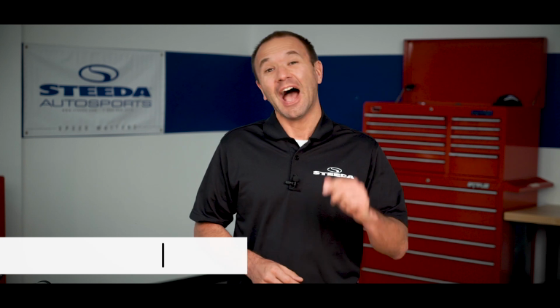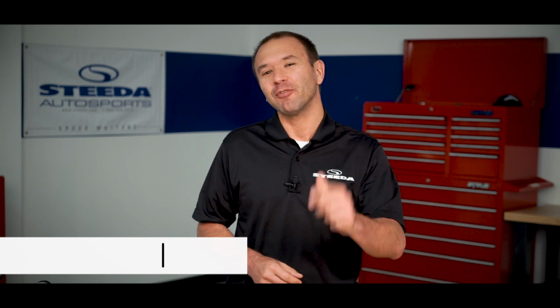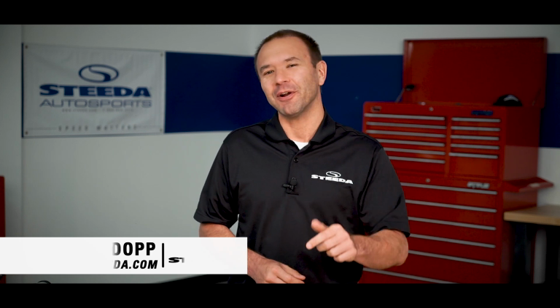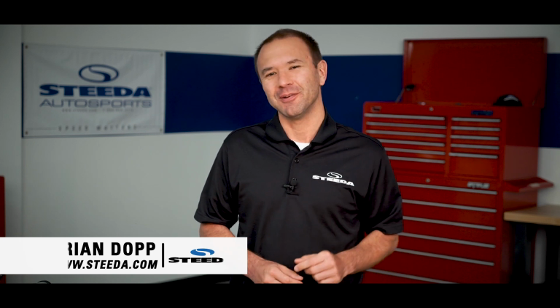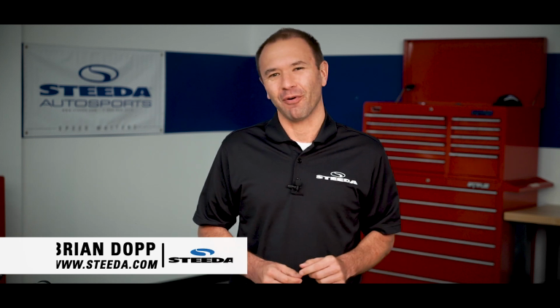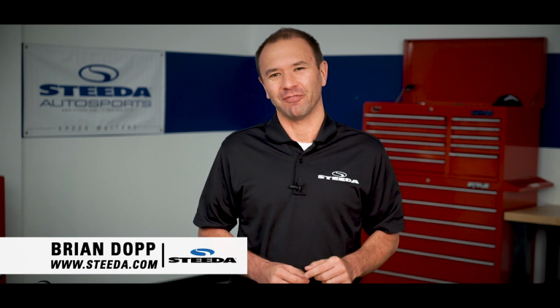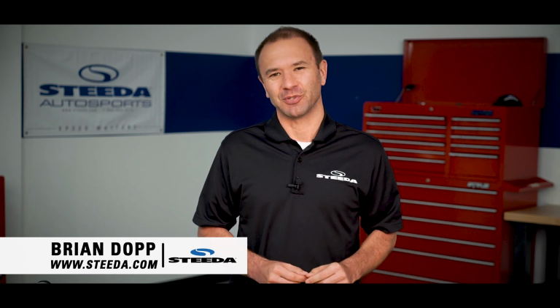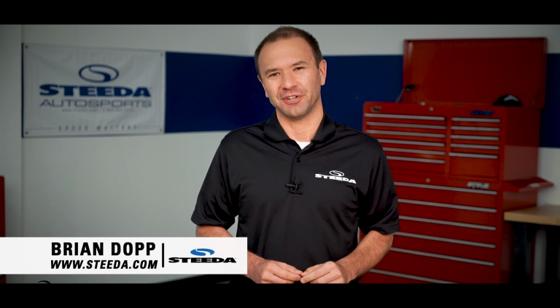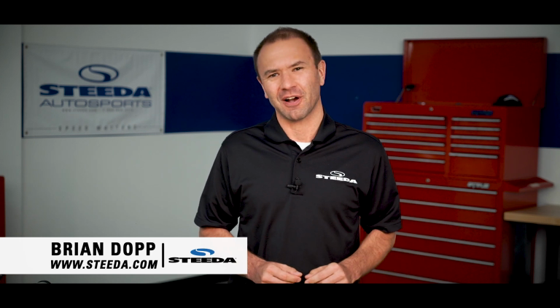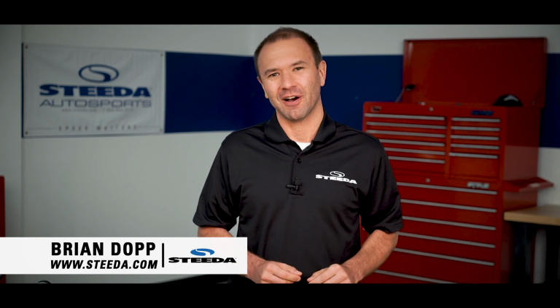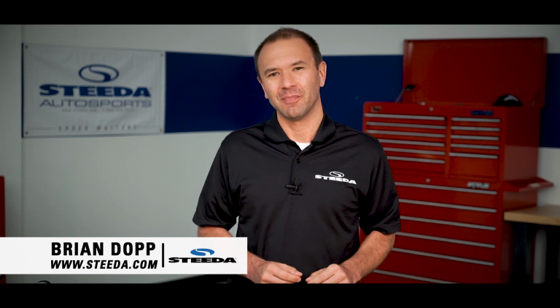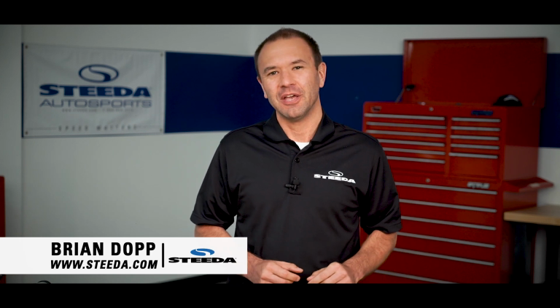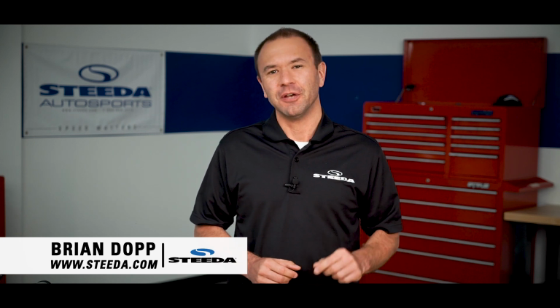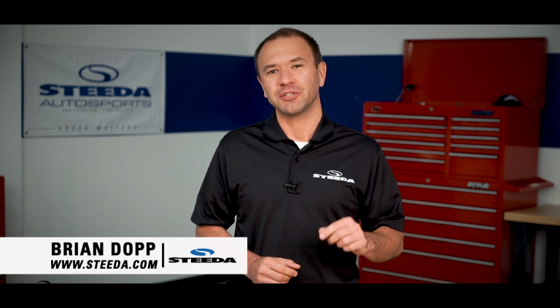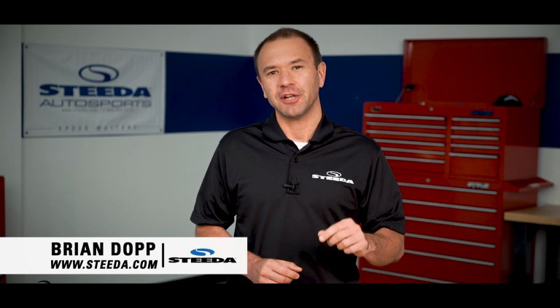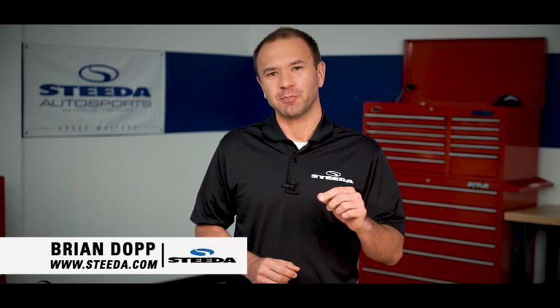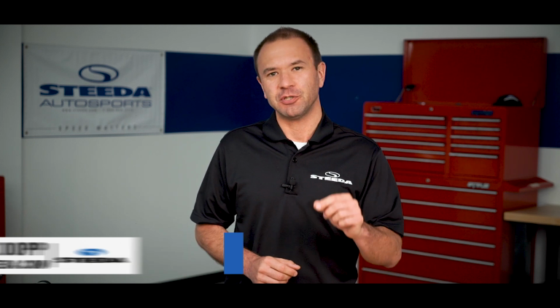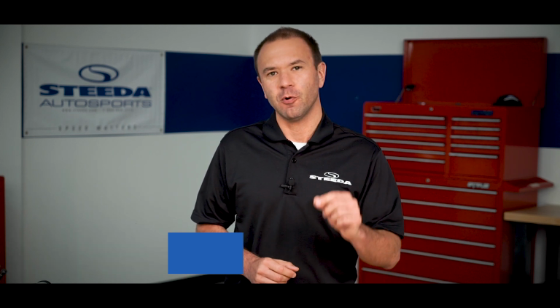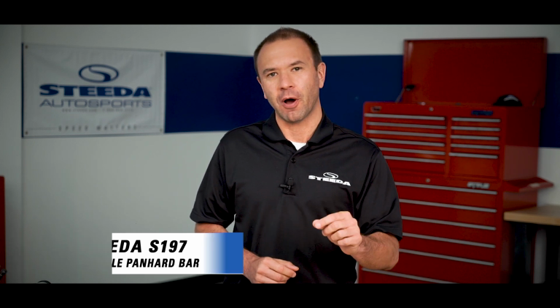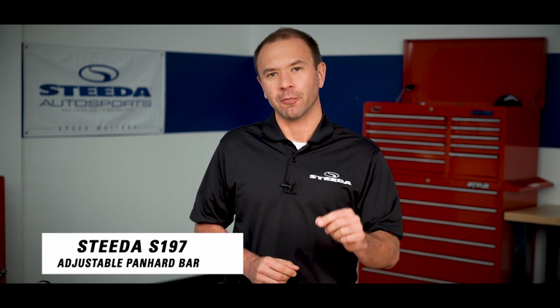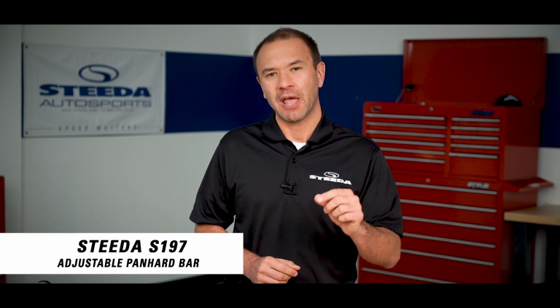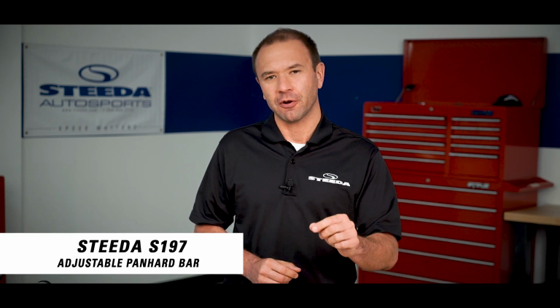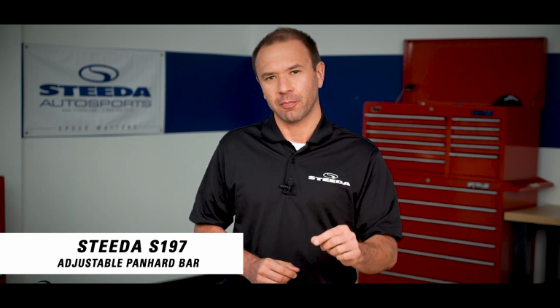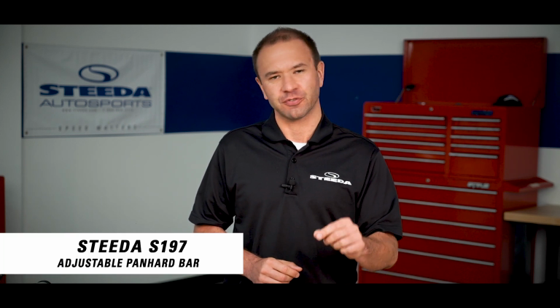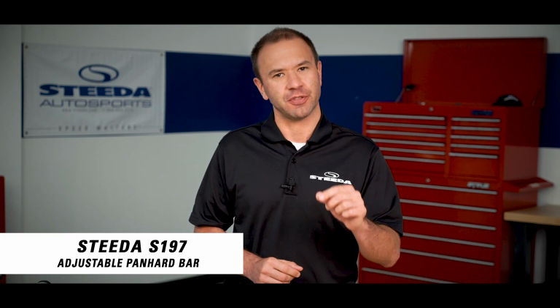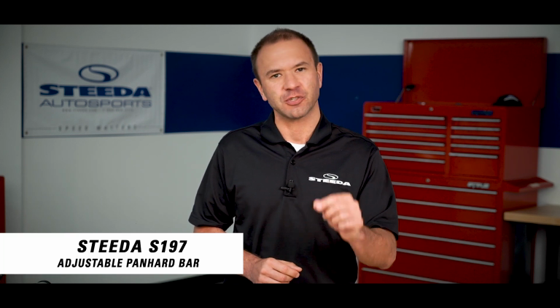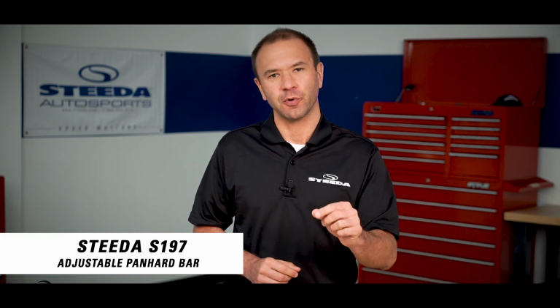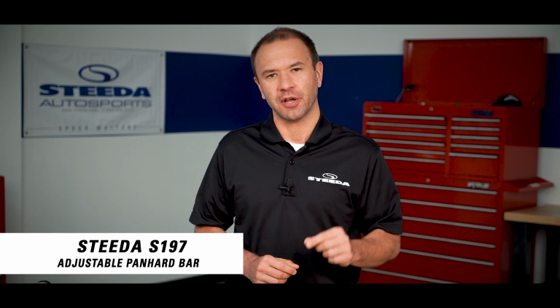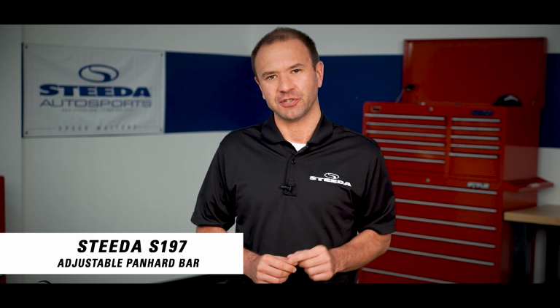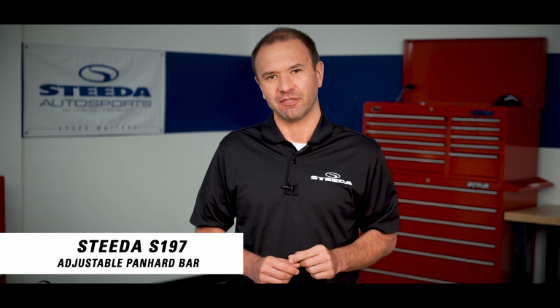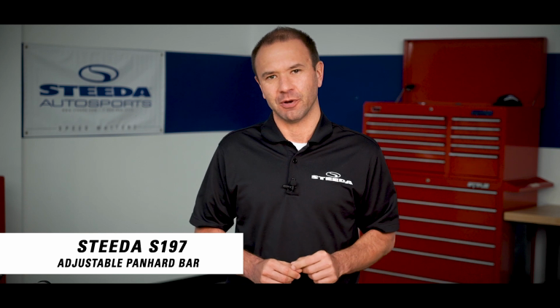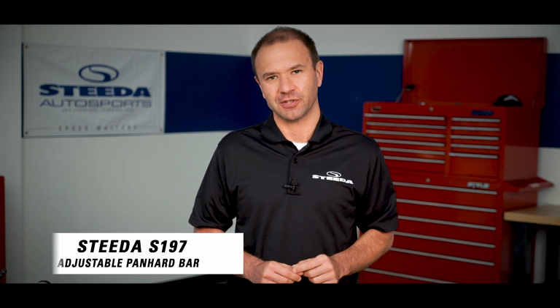Hi everybody, Brian from Steeda.com here today to speak to you about our panhard bars for the S197 Mustang.